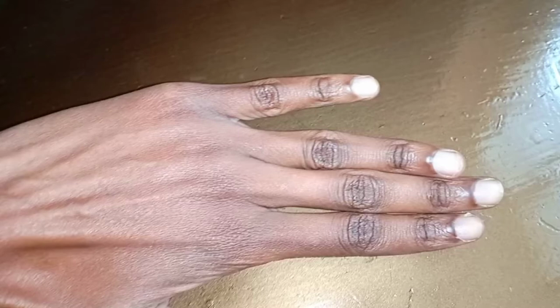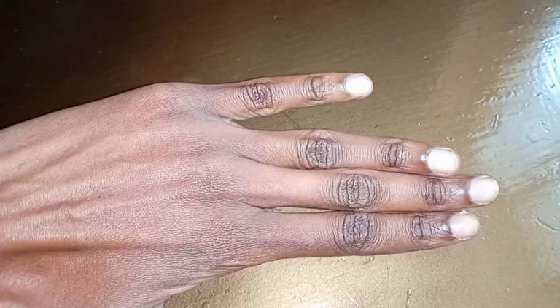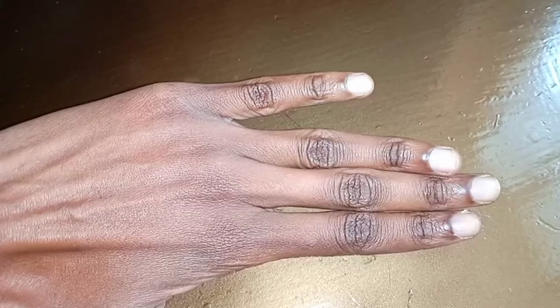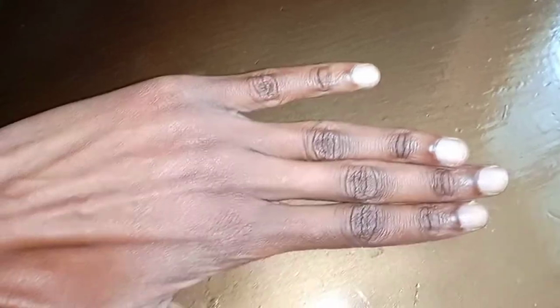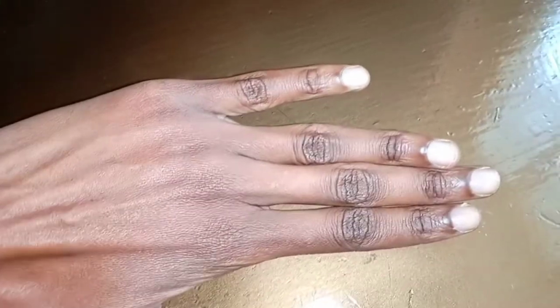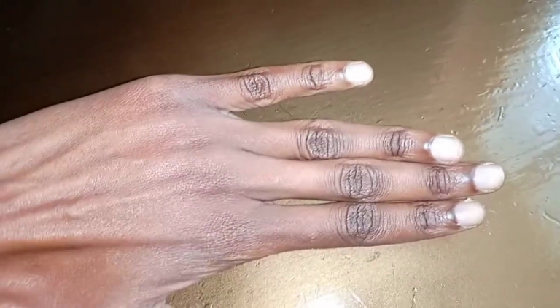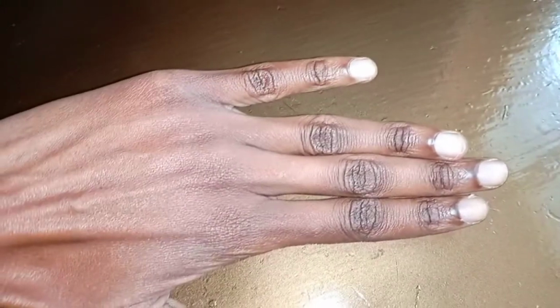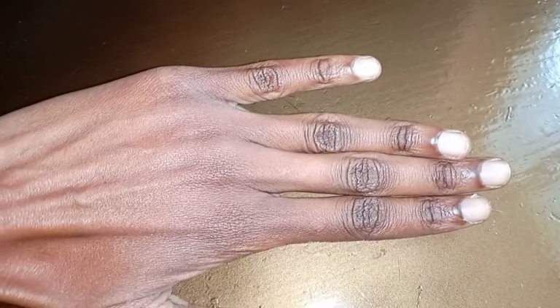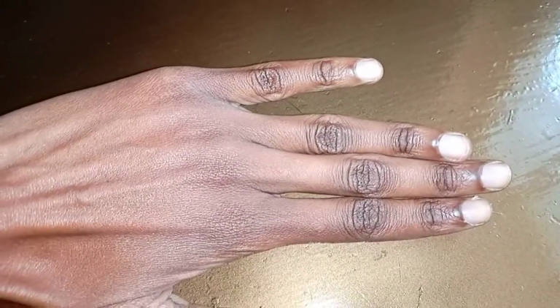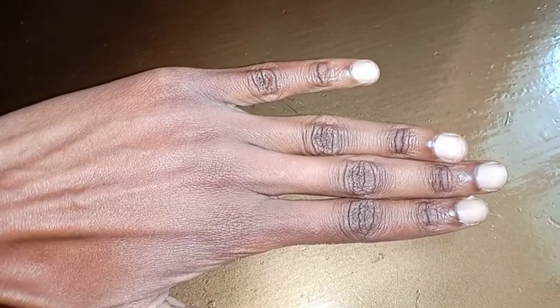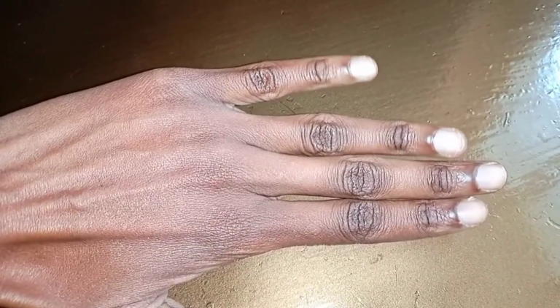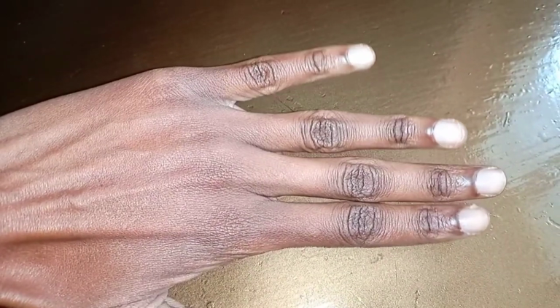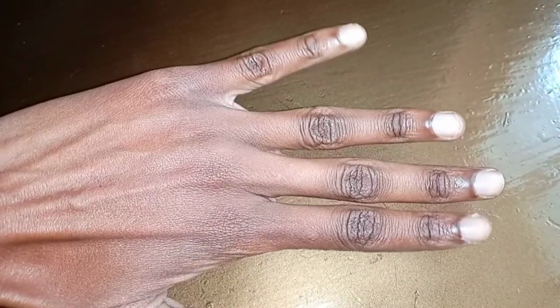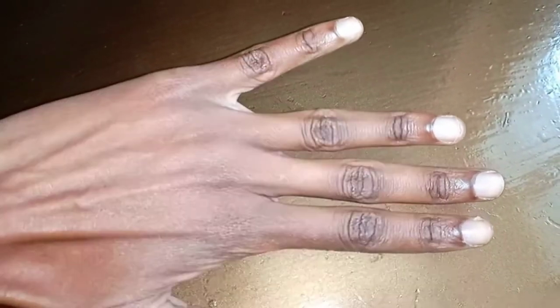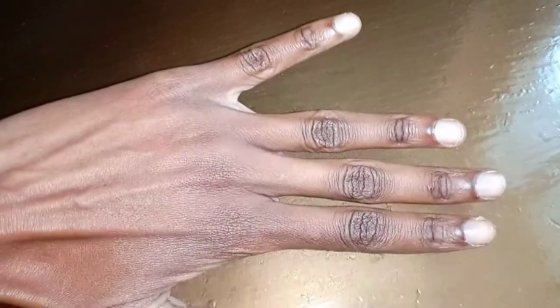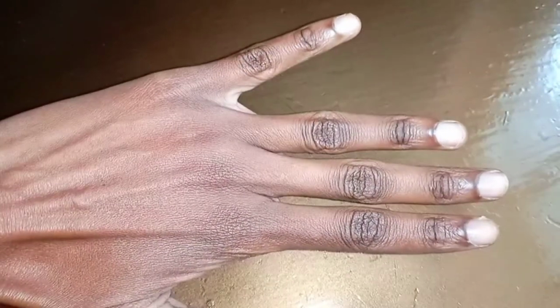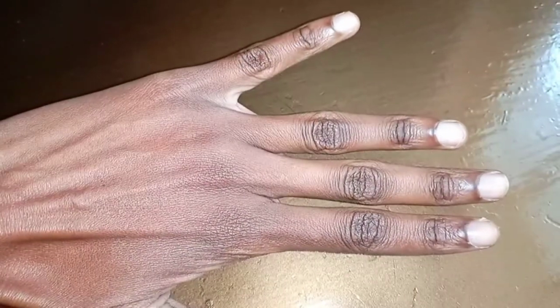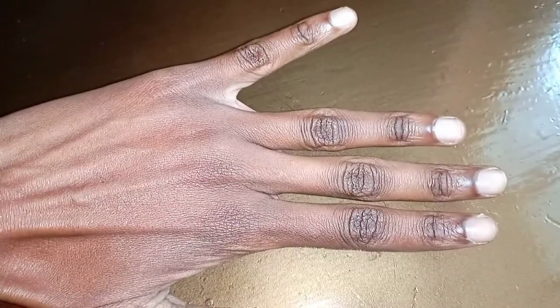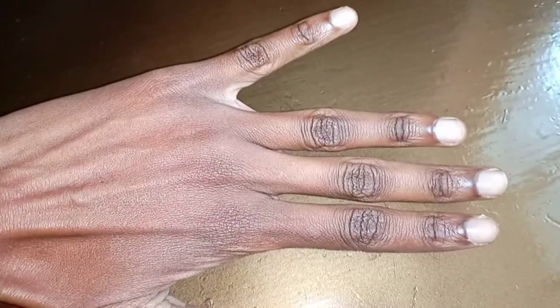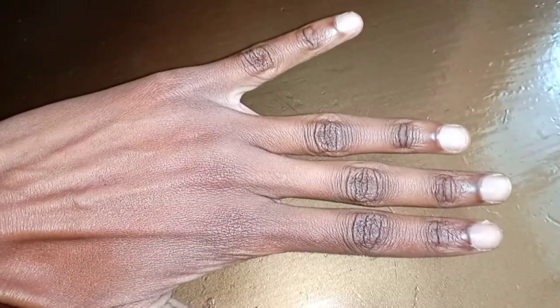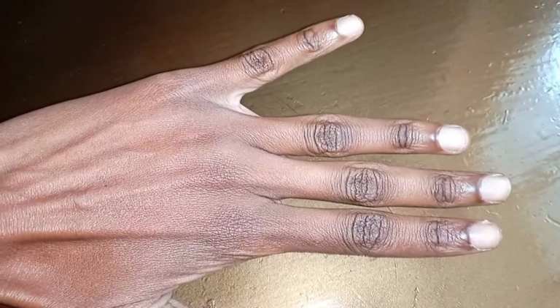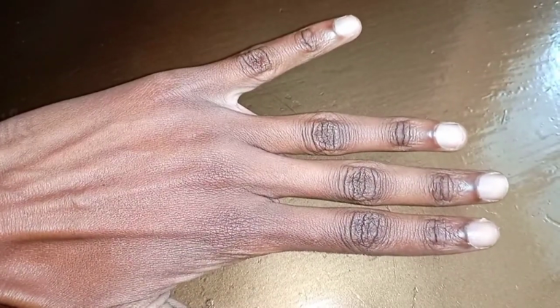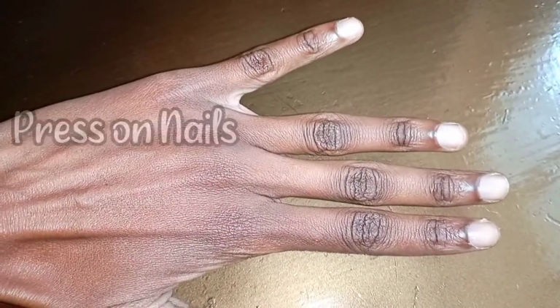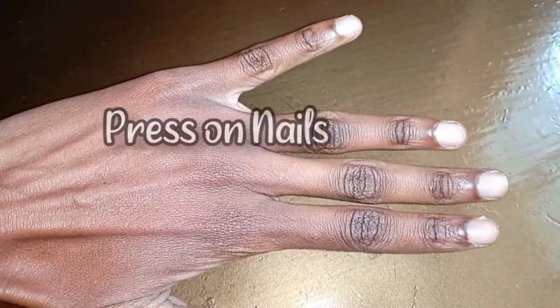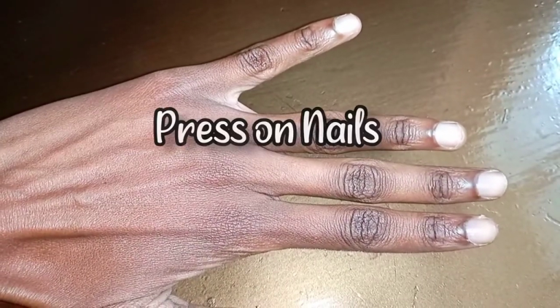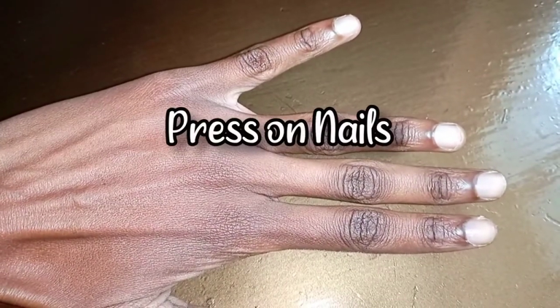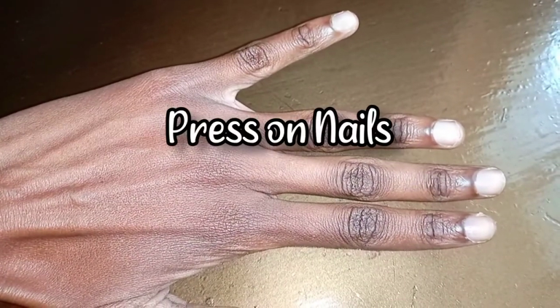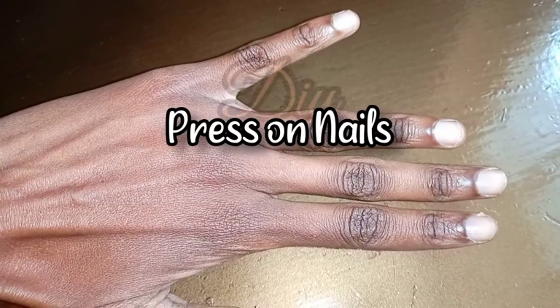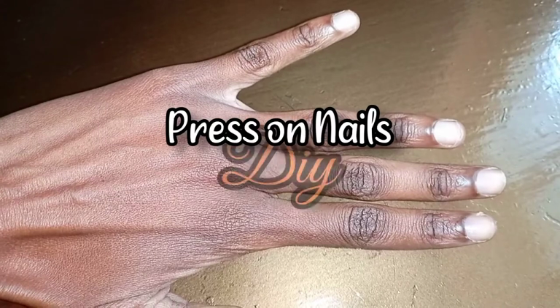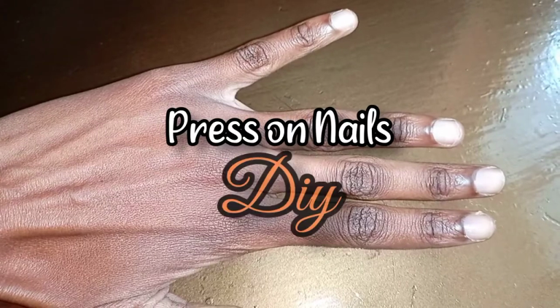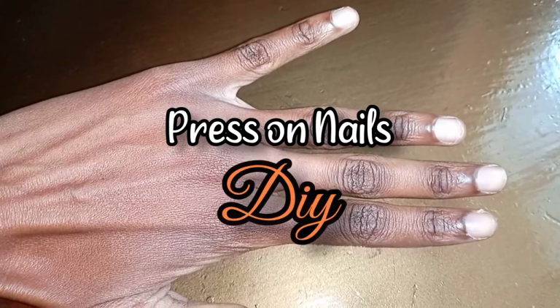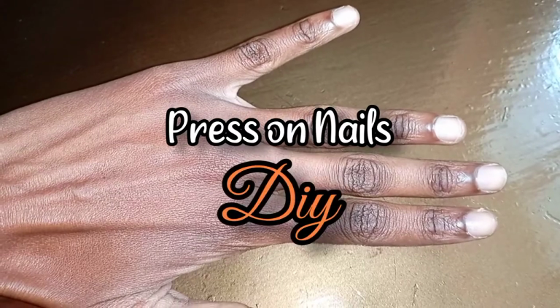Hi guys, so today I'm going to show you how I normally put on fake nails or press-on nails by myself at home.